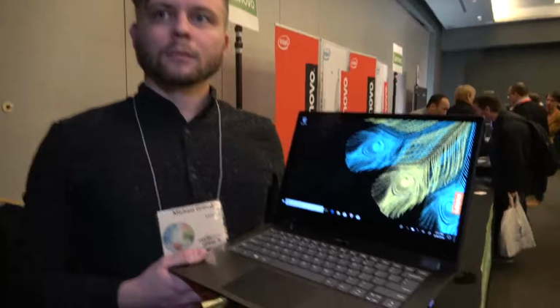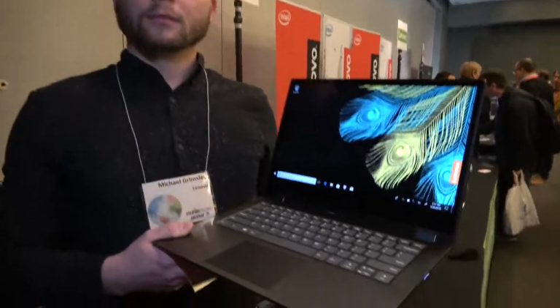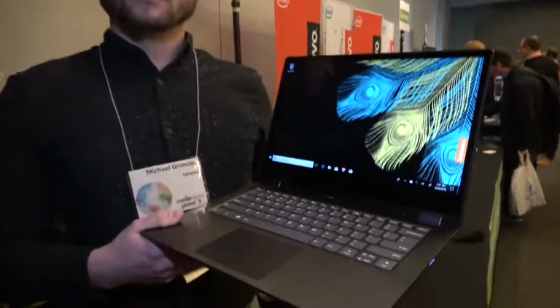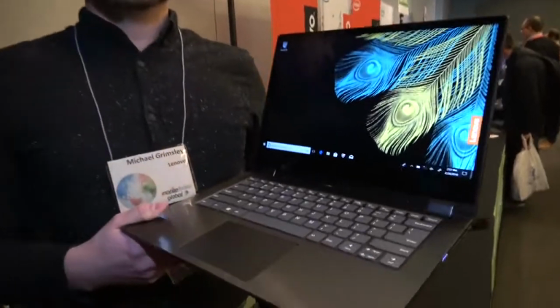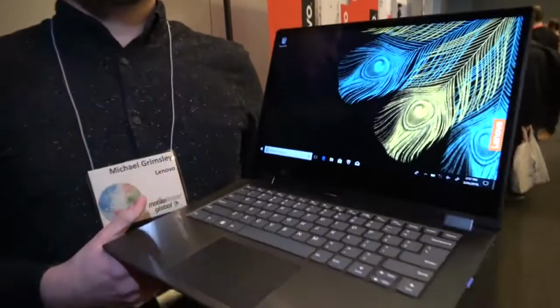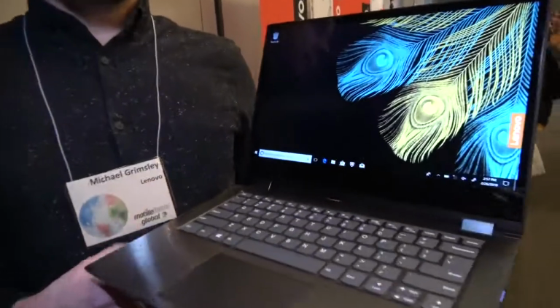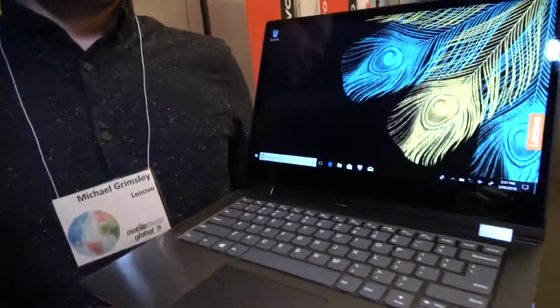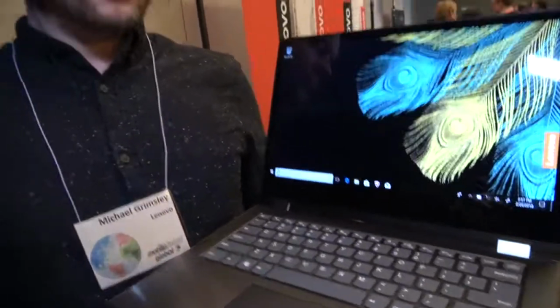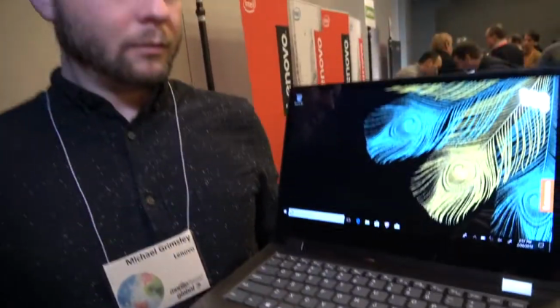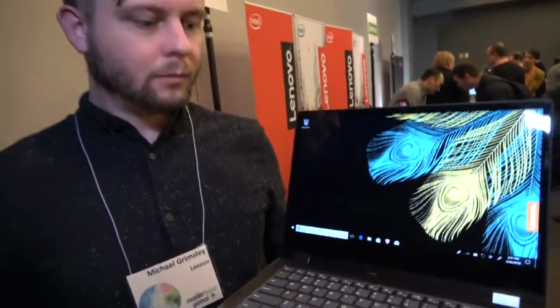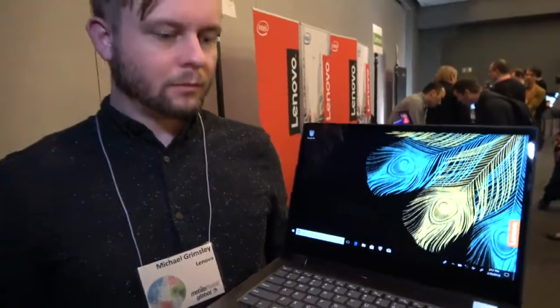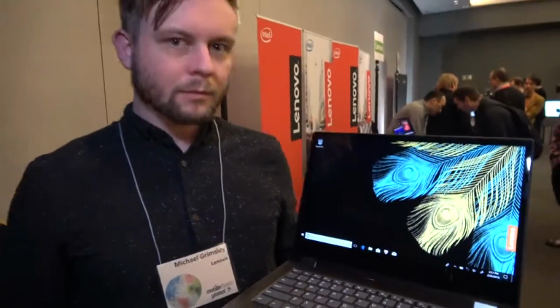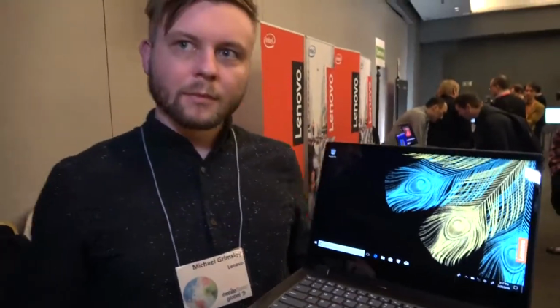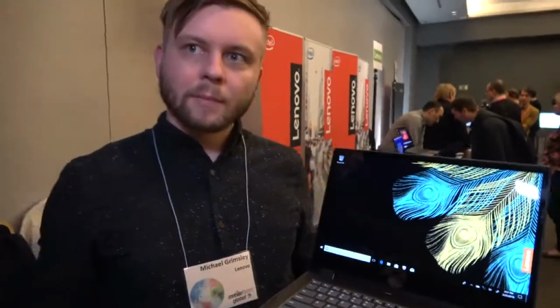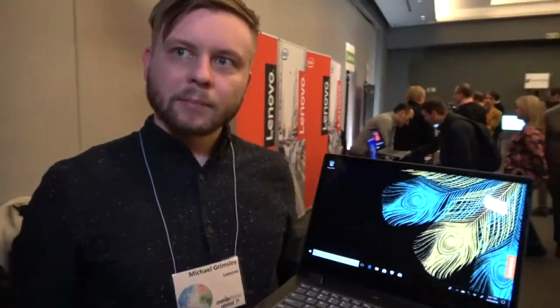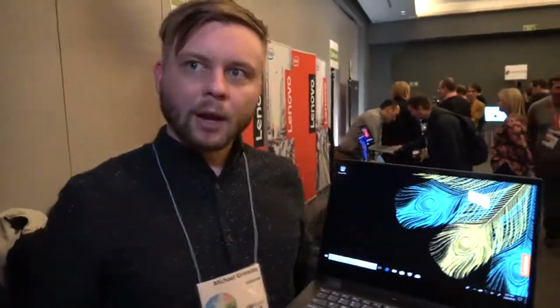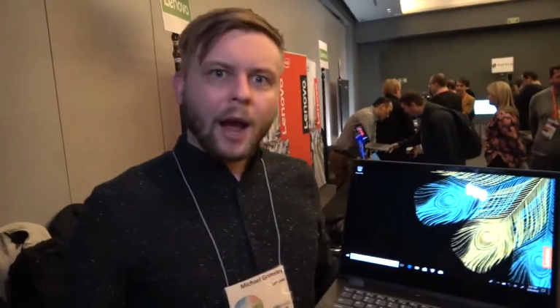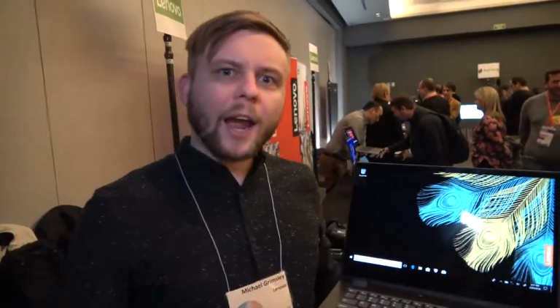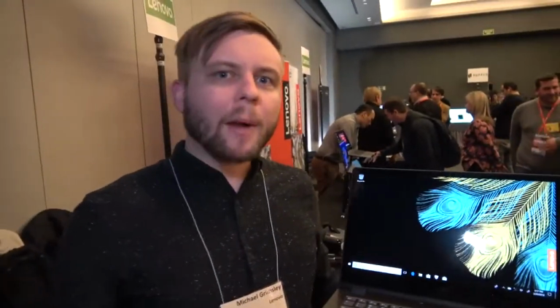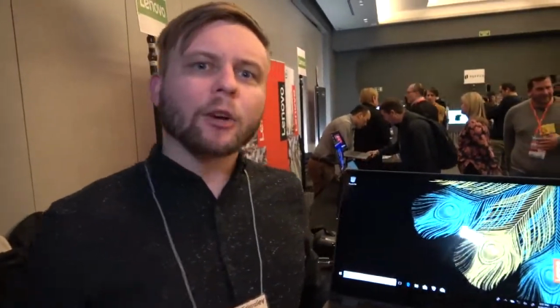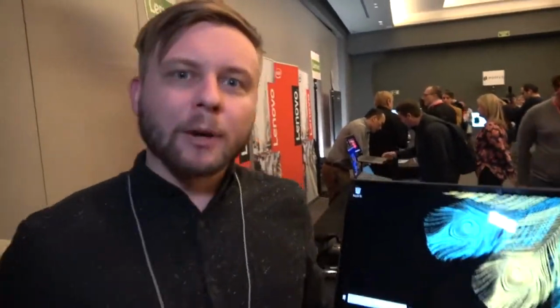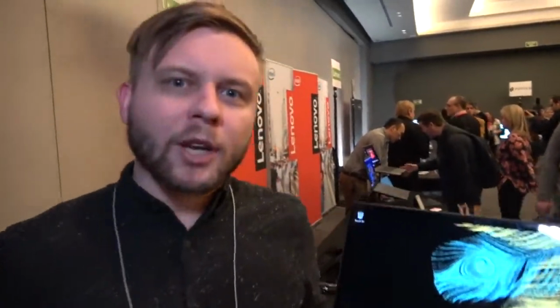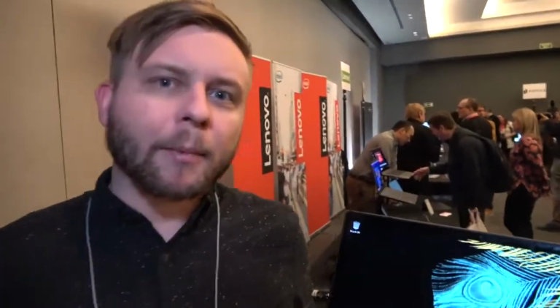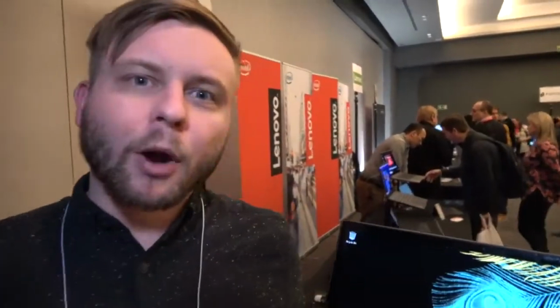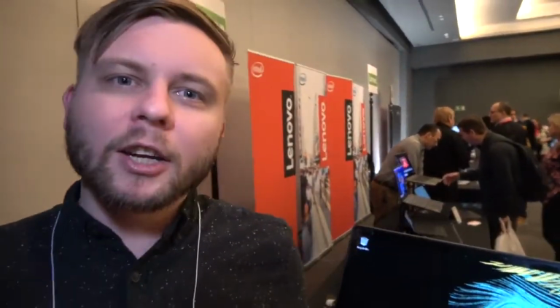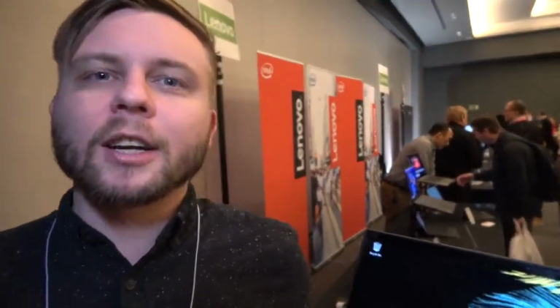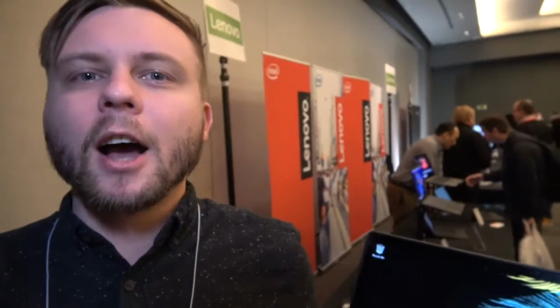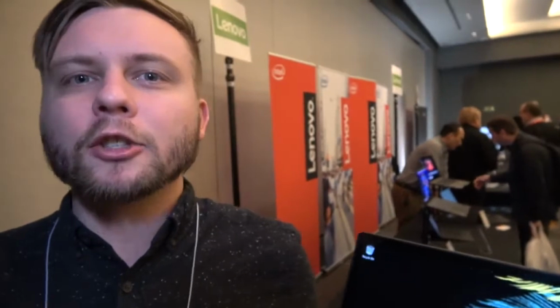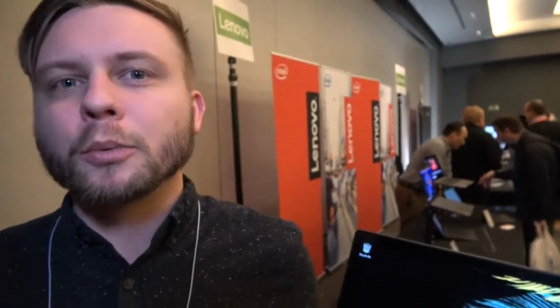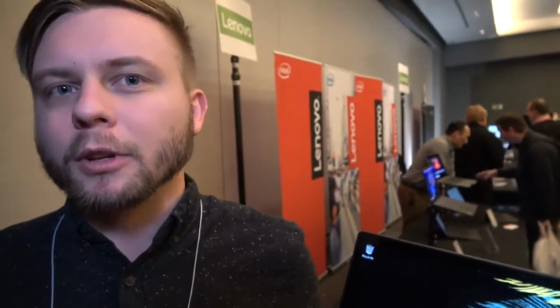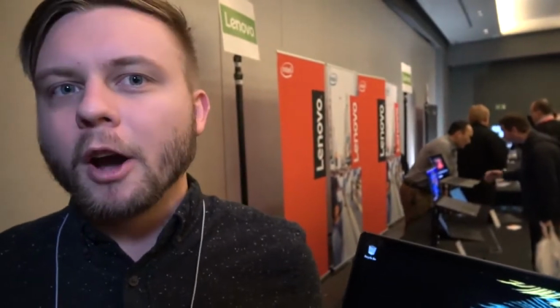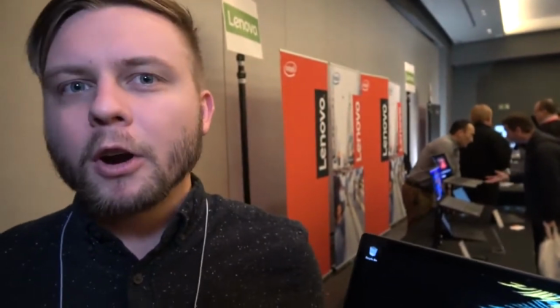Here's the new Lenovo laptop. Hi, I'm Michael Grimsley. I'm a product technologist with Lenovo.